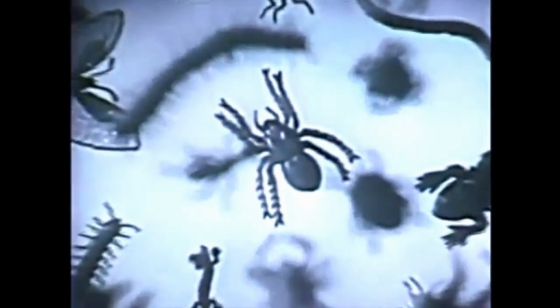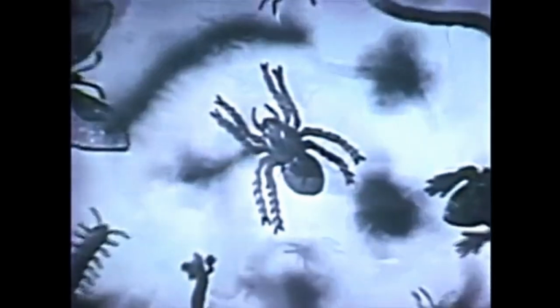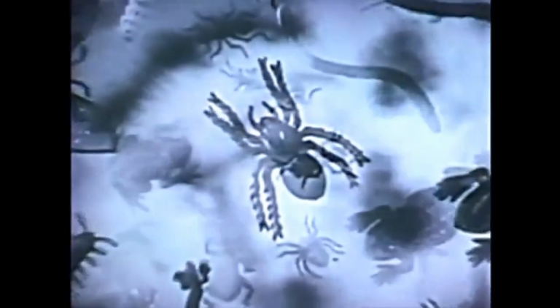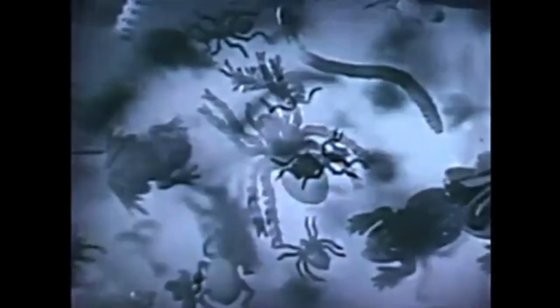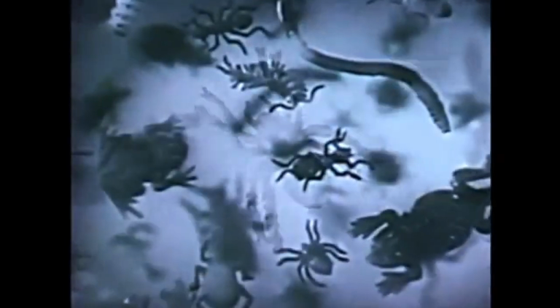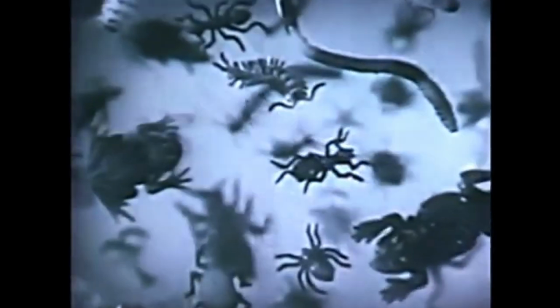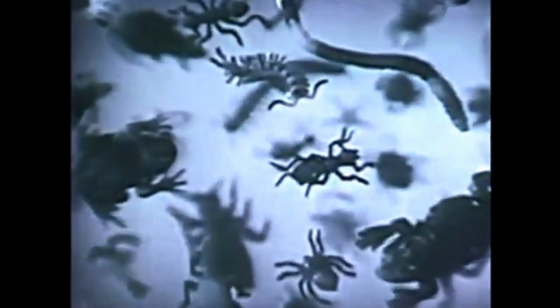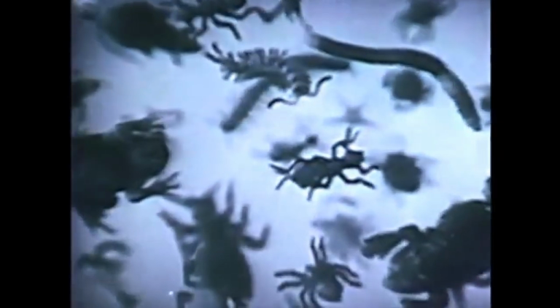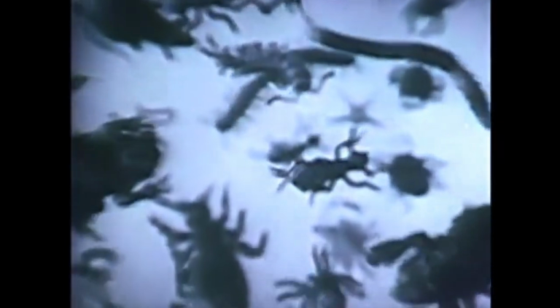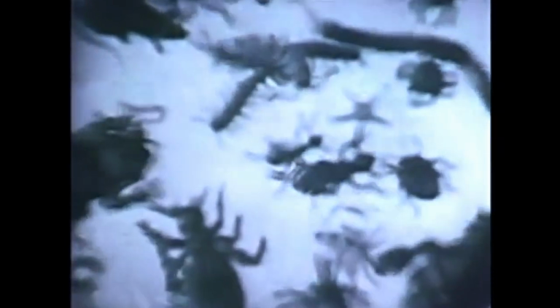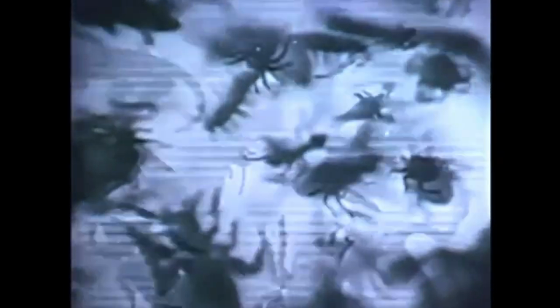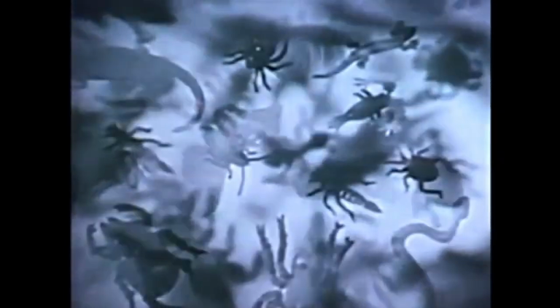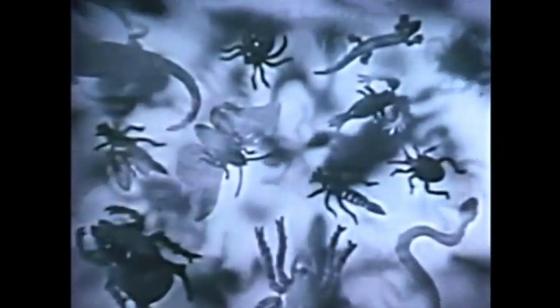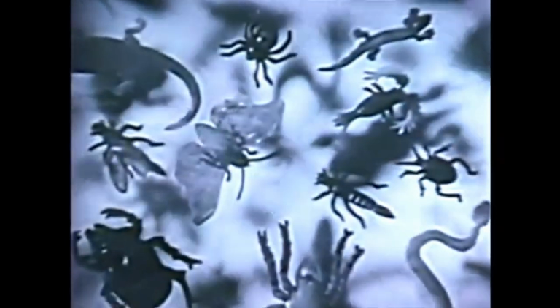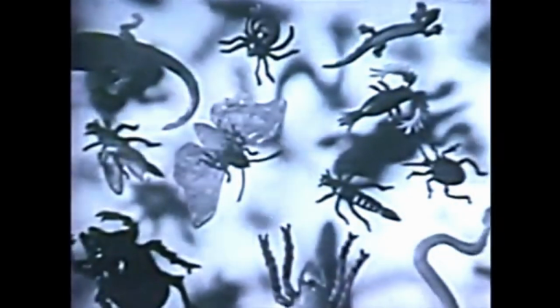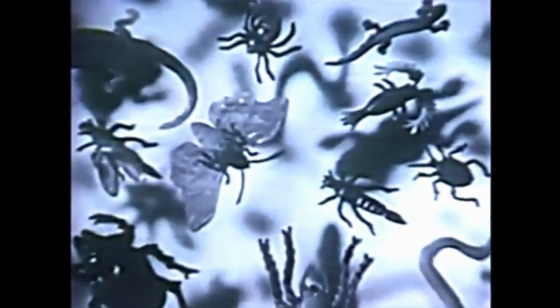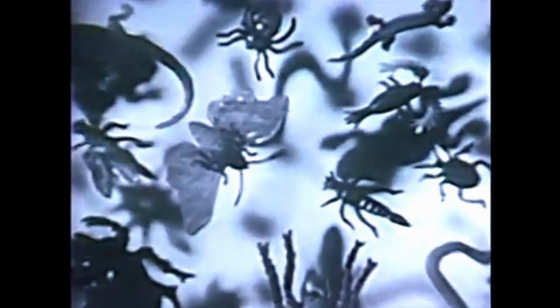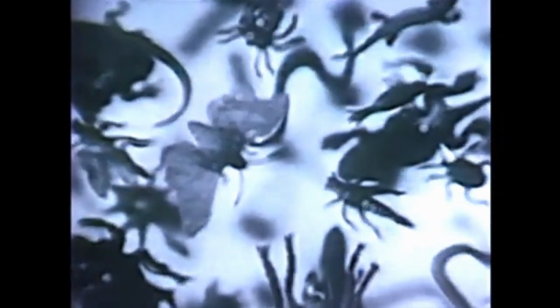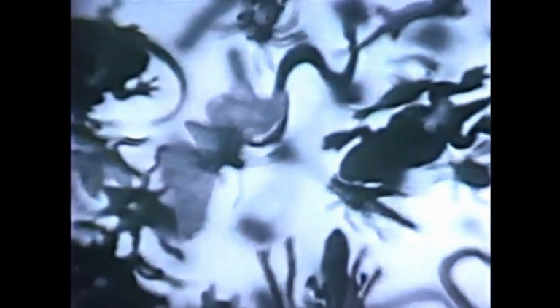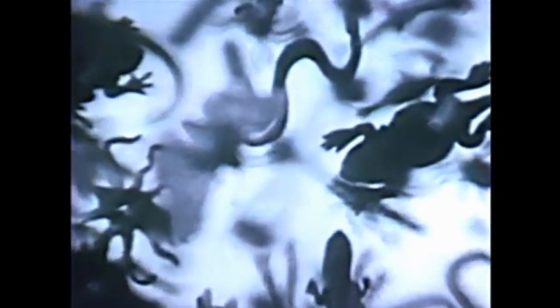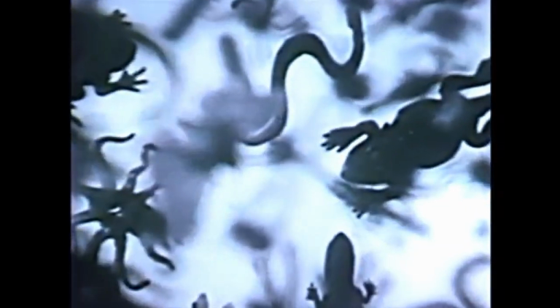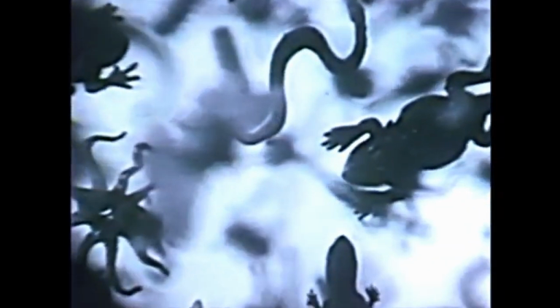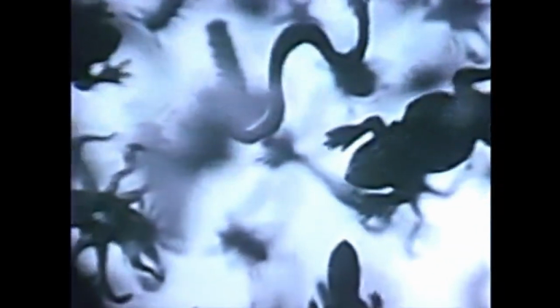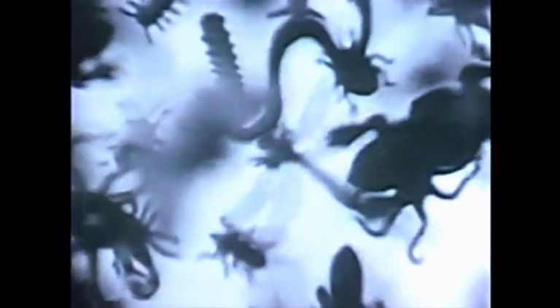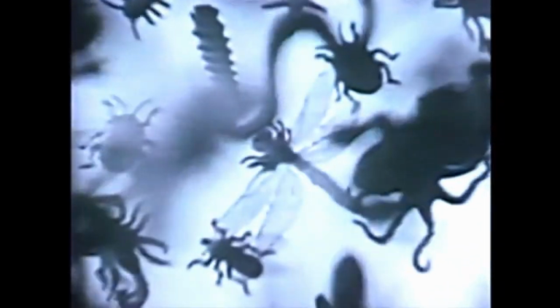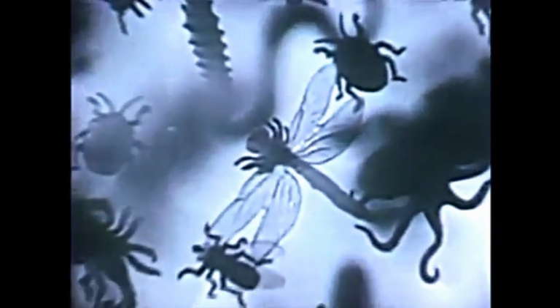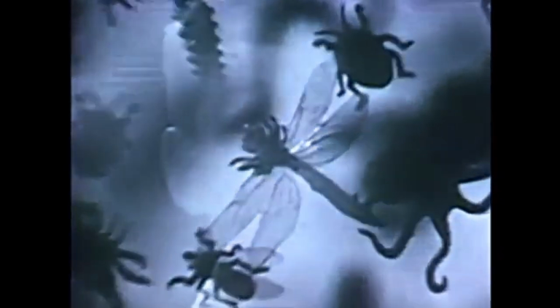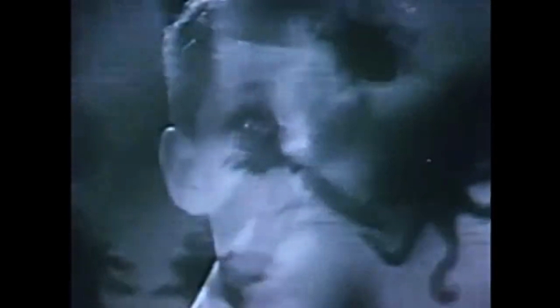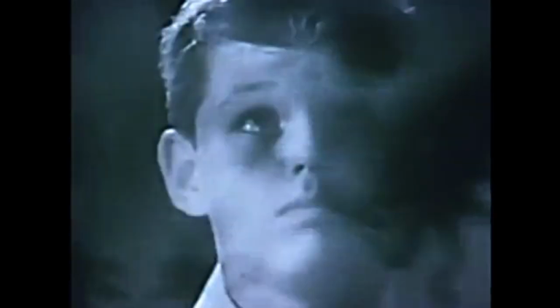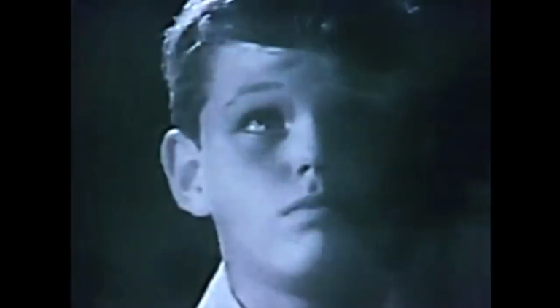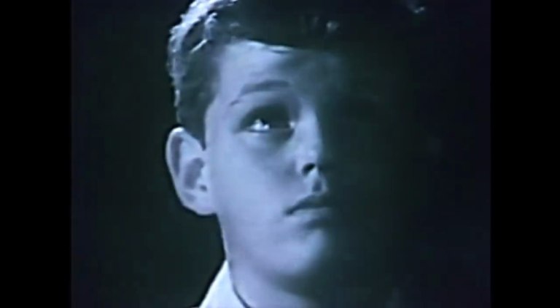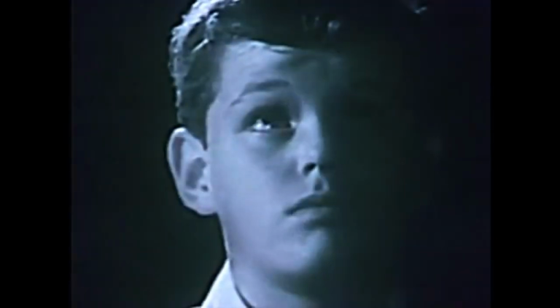Creepy crawlers! Creepy crawlers! Creepy crawlers! Now...